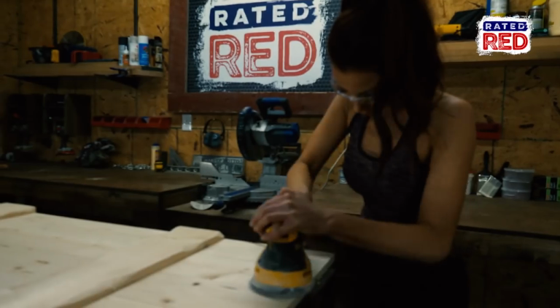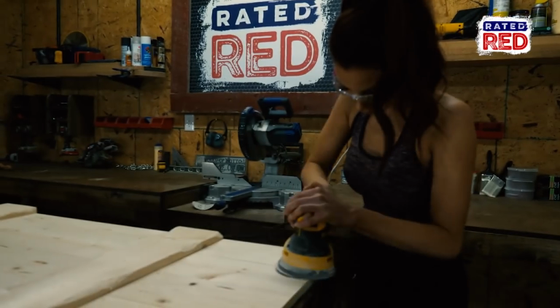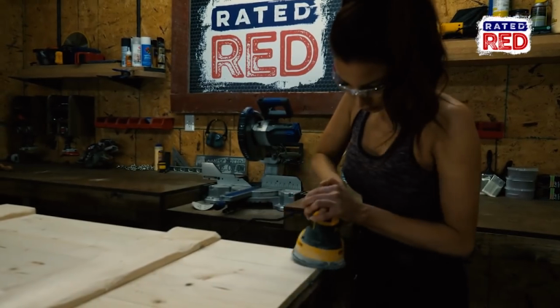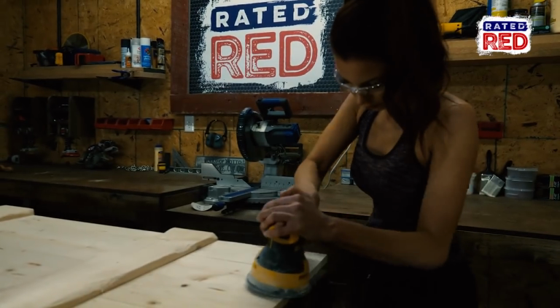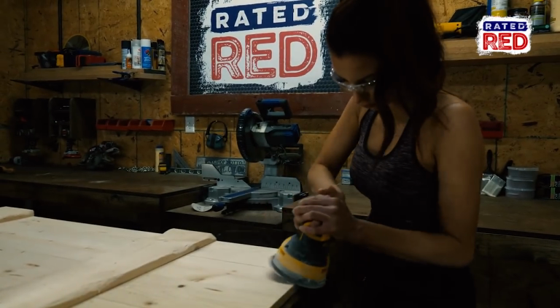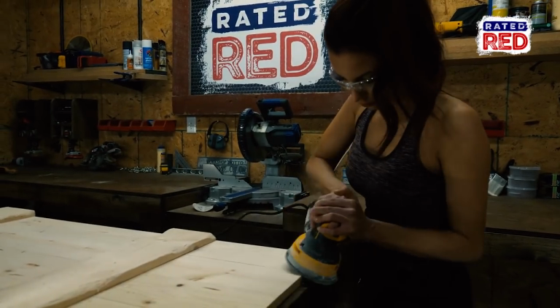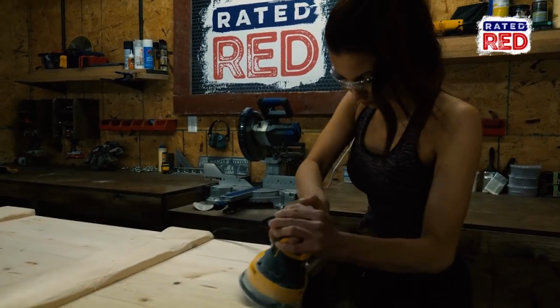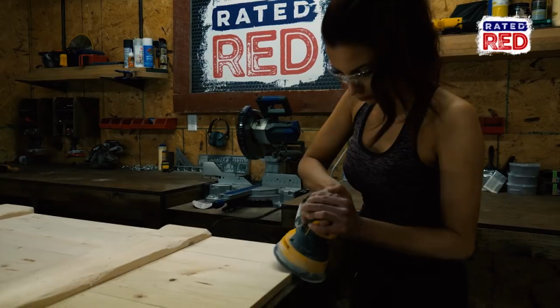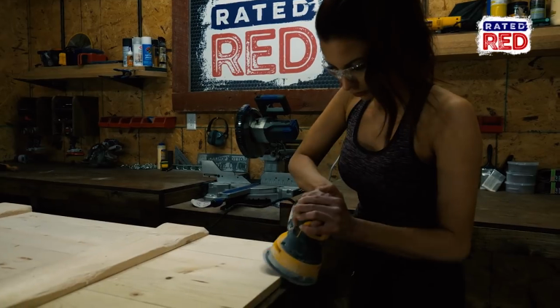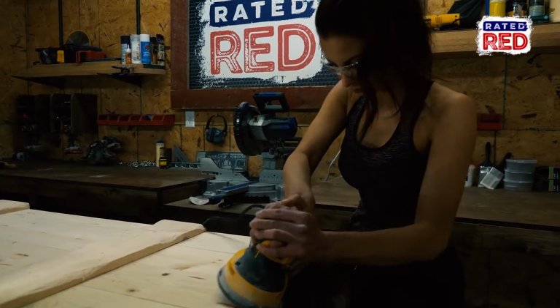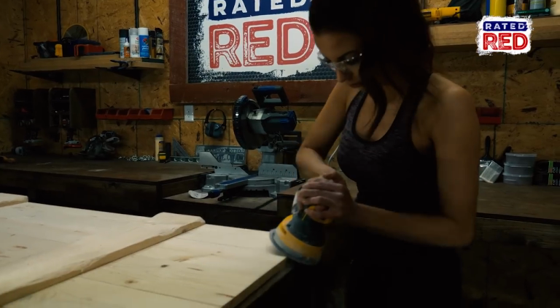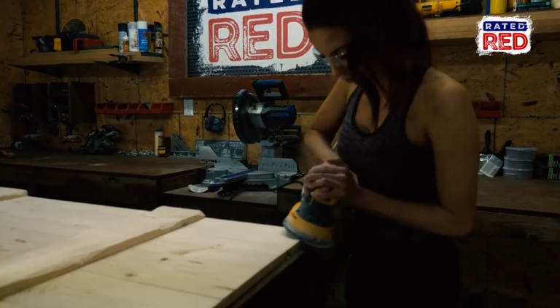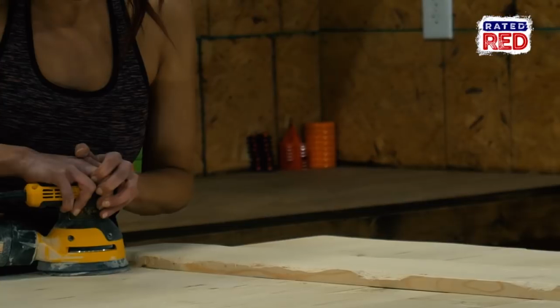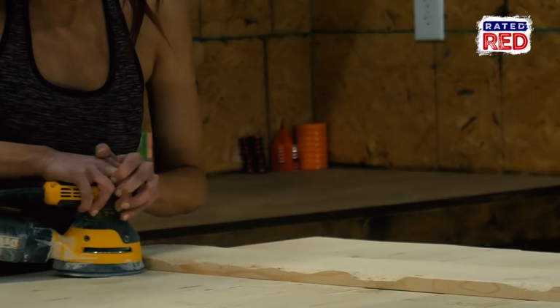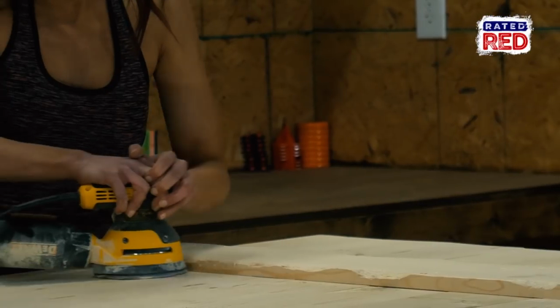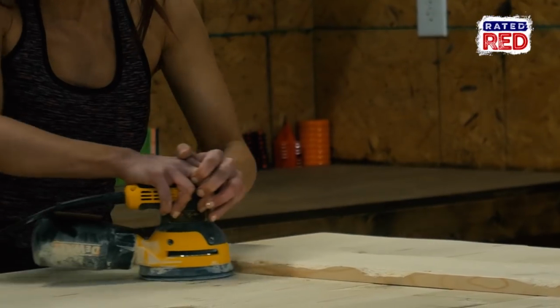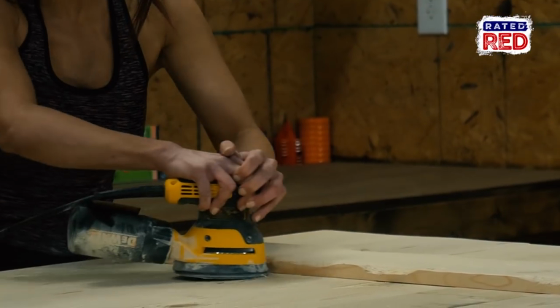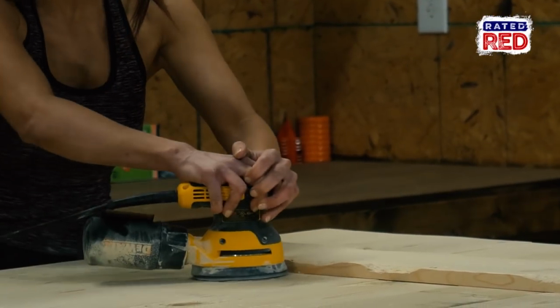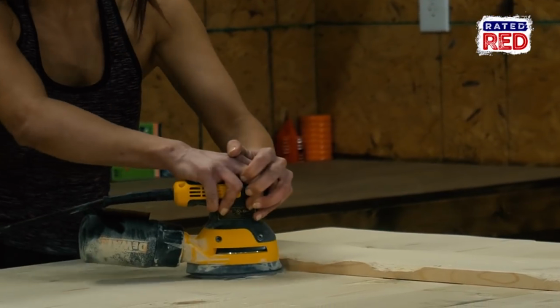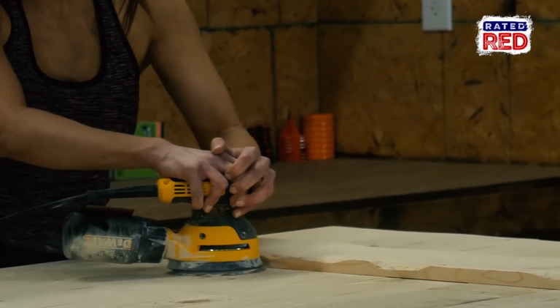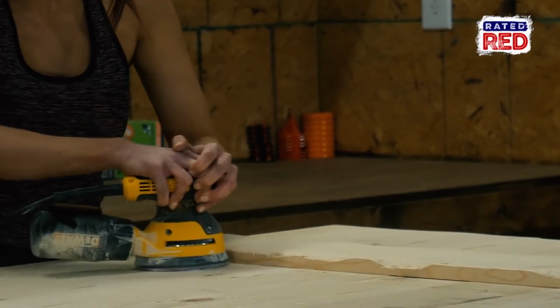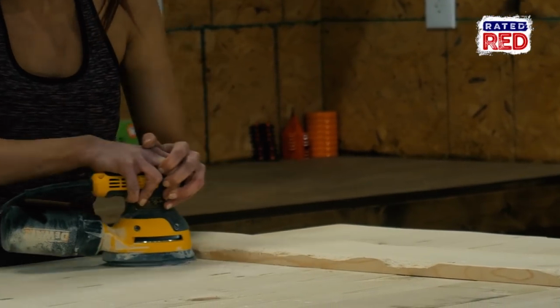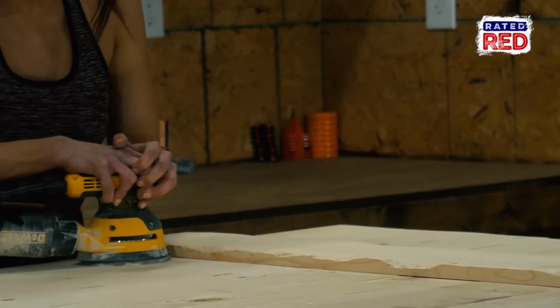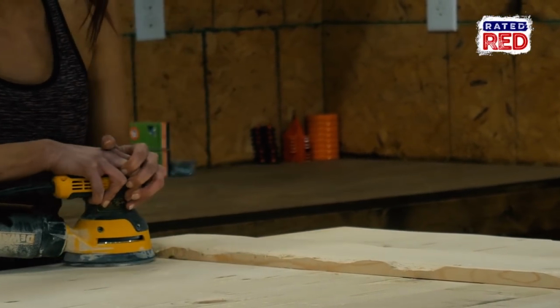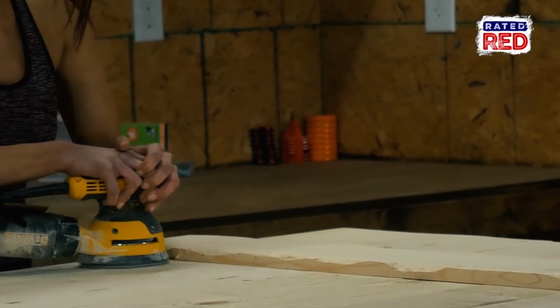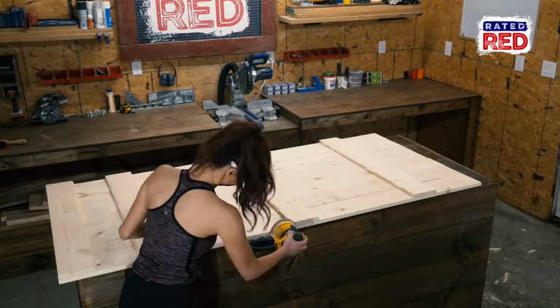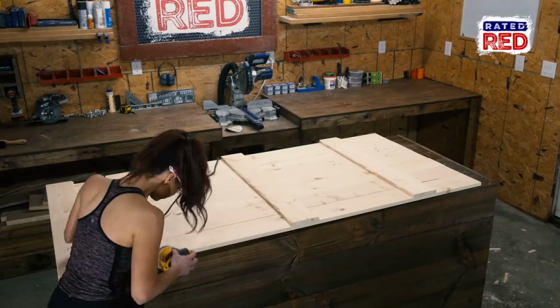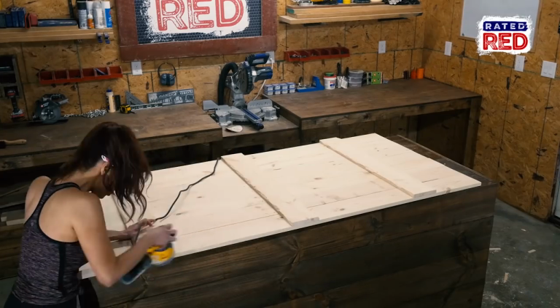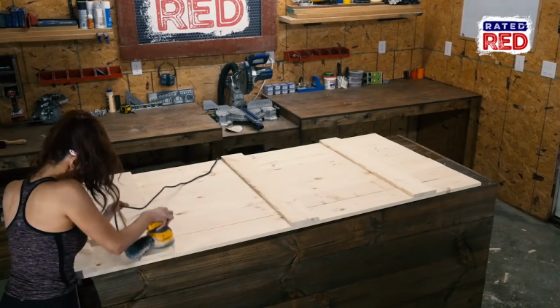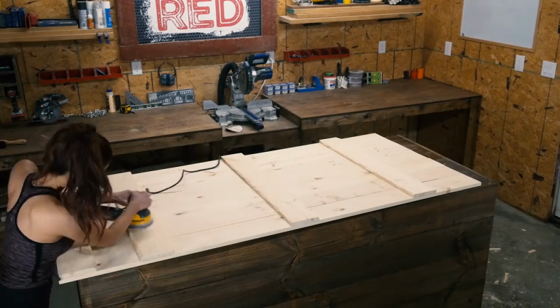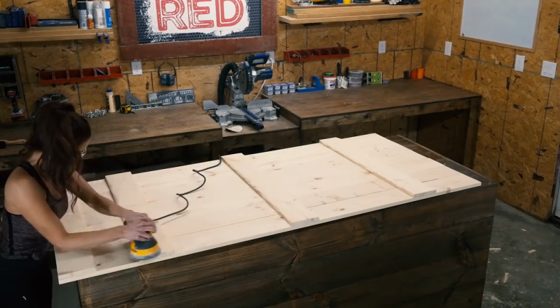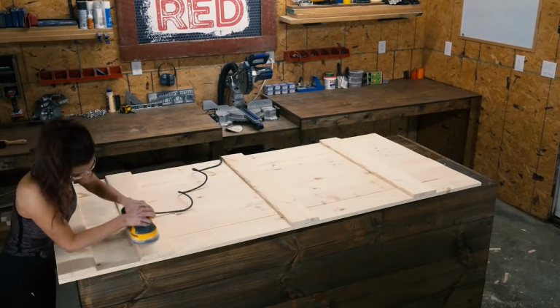Now we are going to use our orbital sander and sand all the edges and flat areas. This will be our final sand, so make it look good.